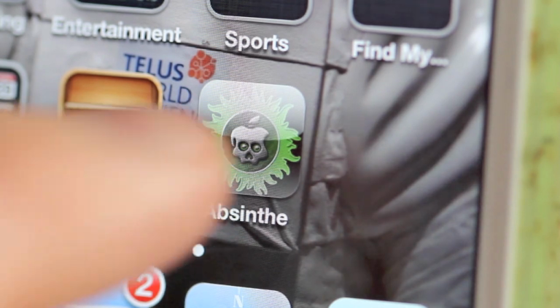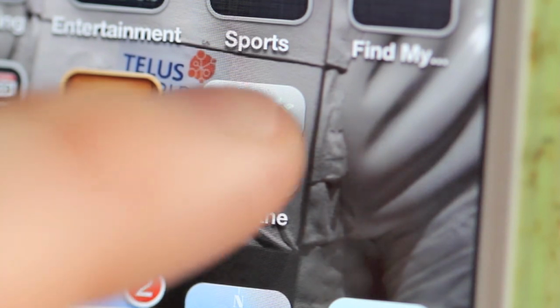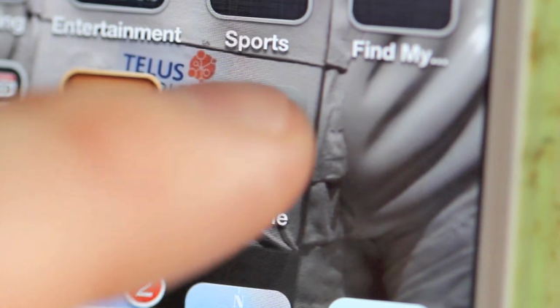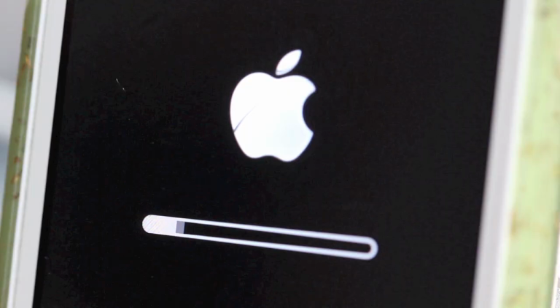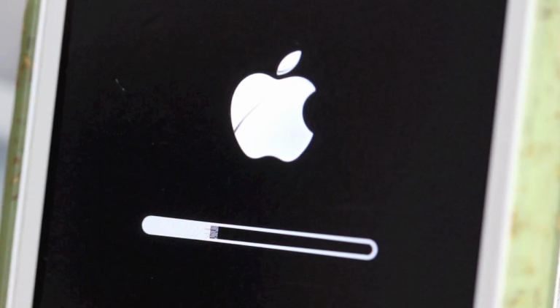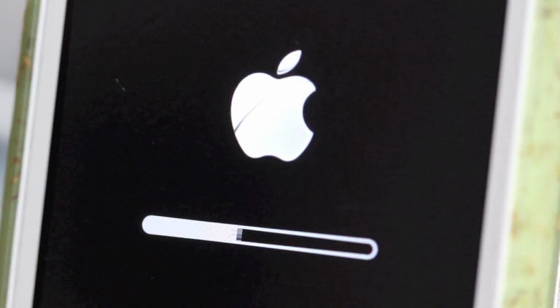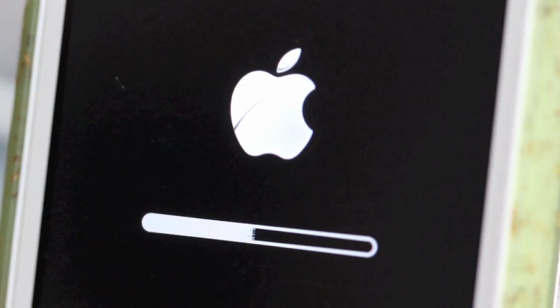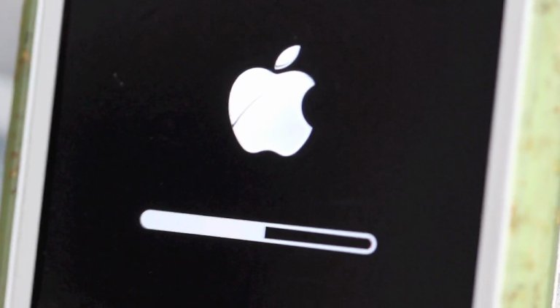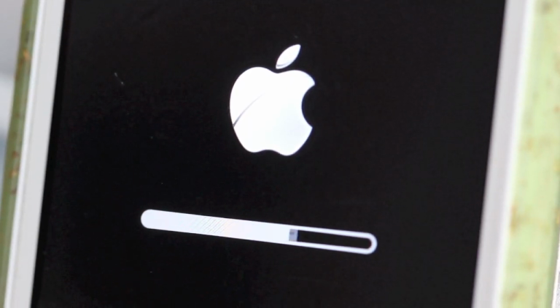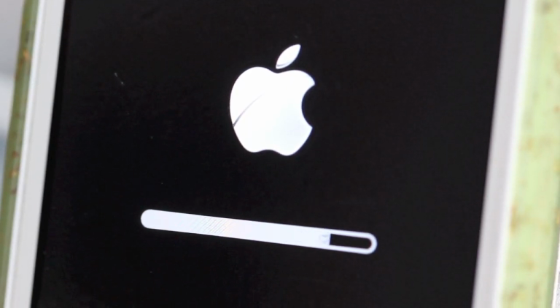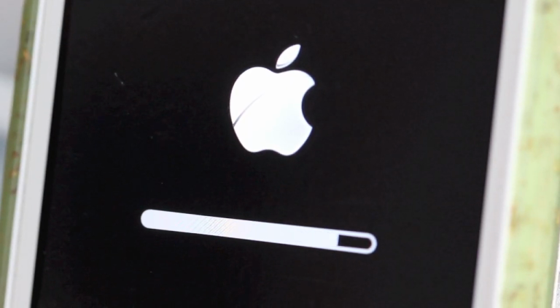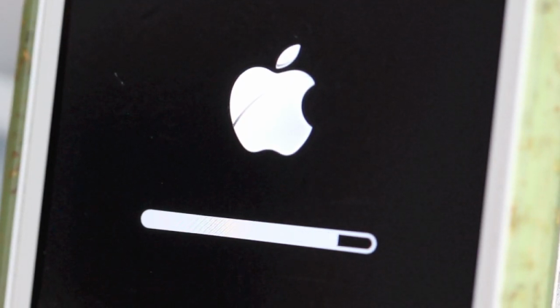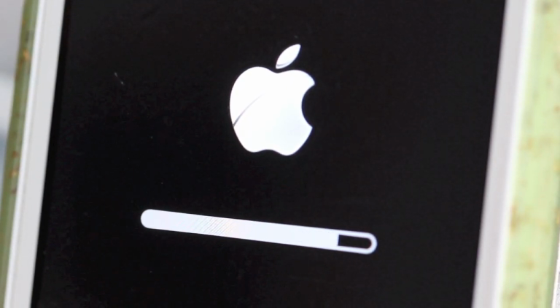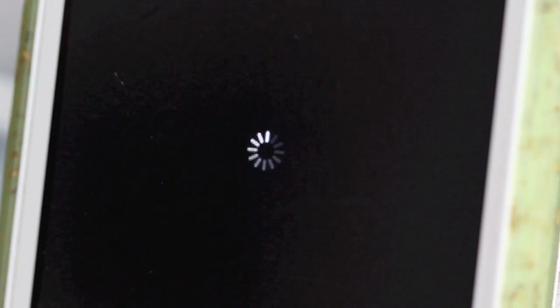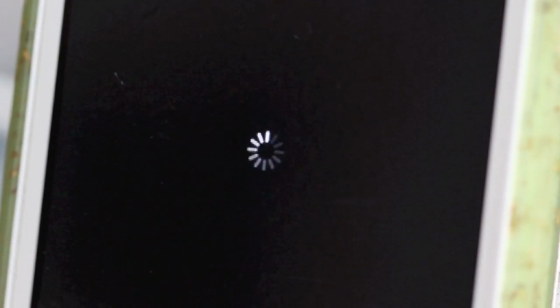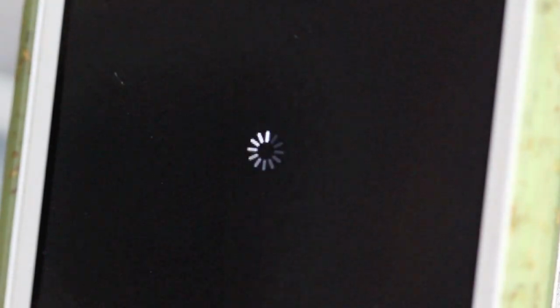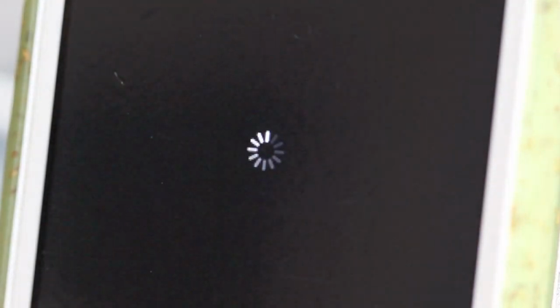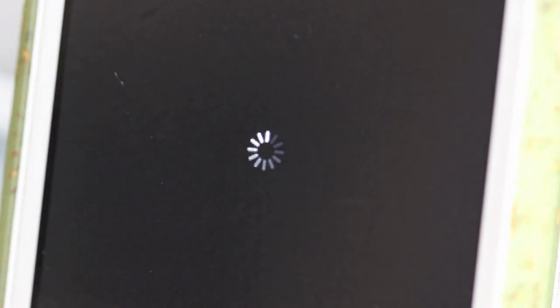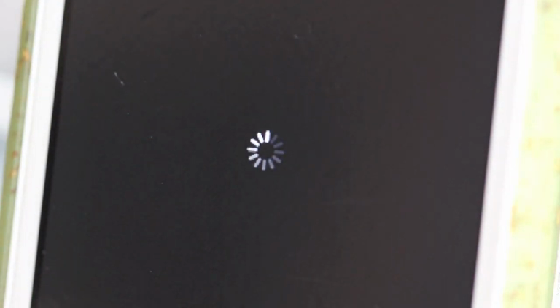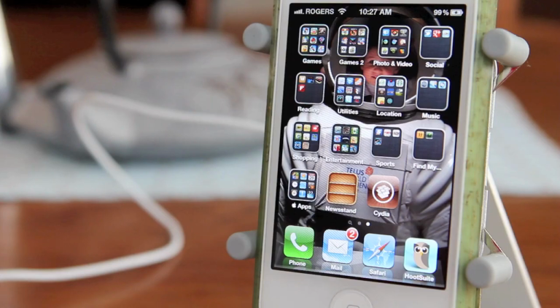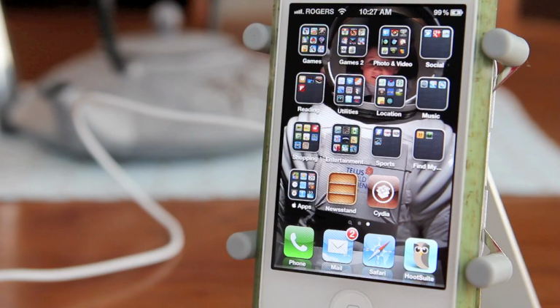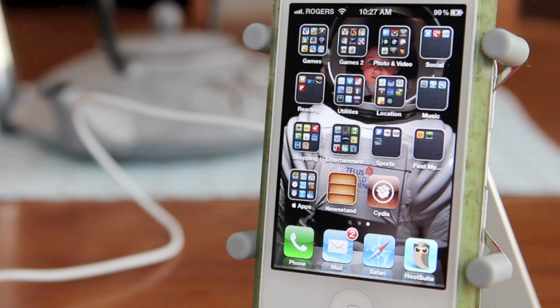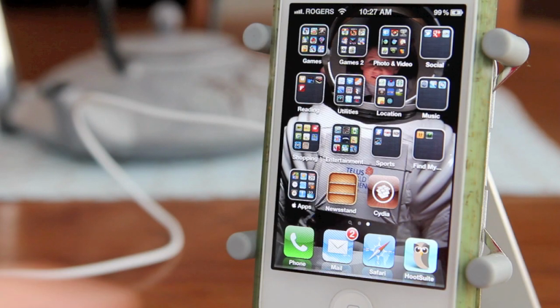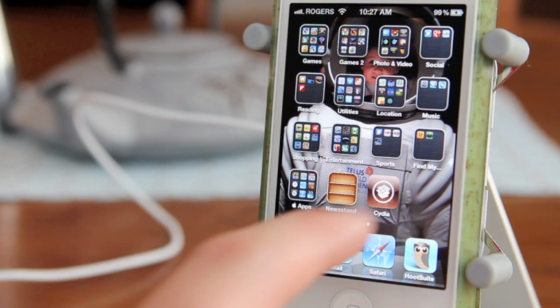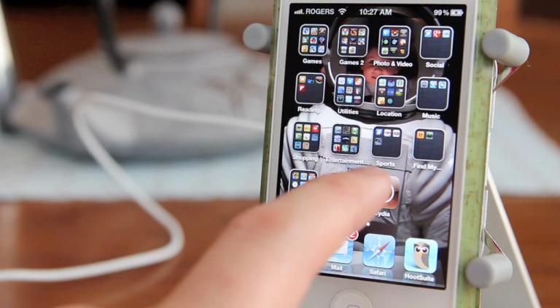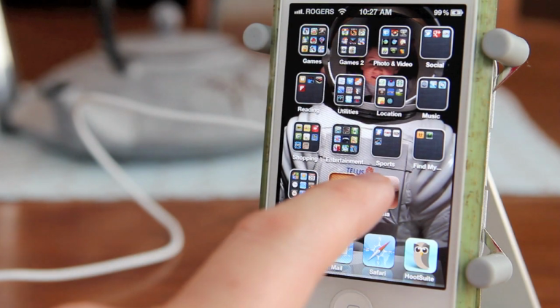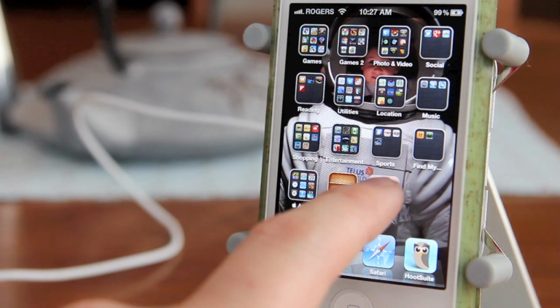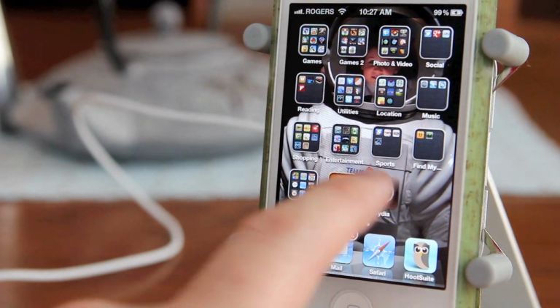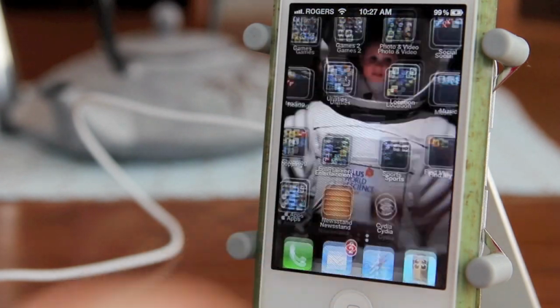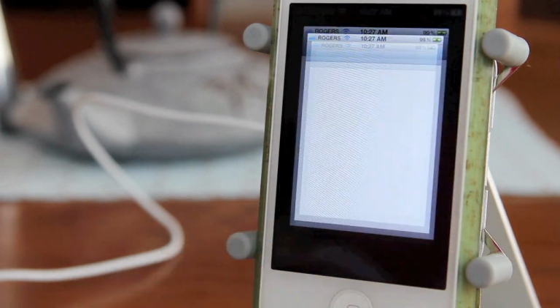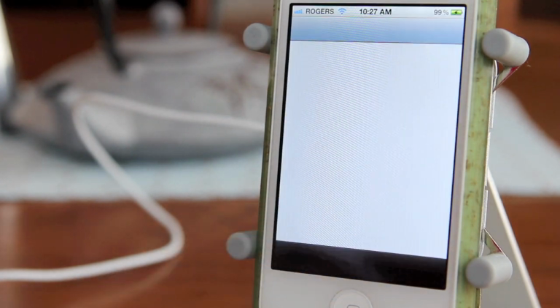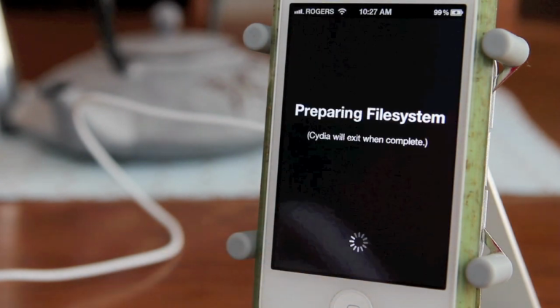Tap it and now it's installing Cydia. Your device will restart and you'll have Cydia and be jailbroken.